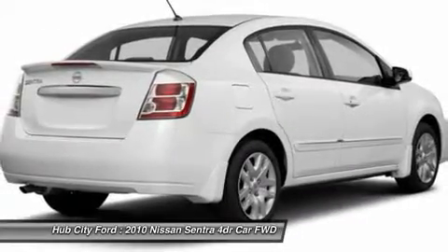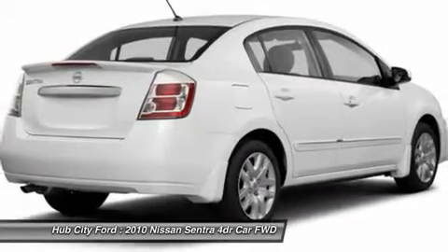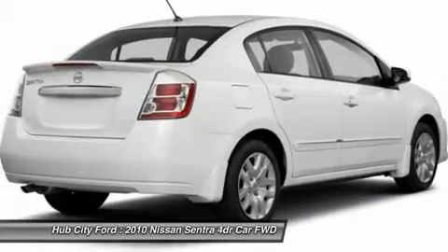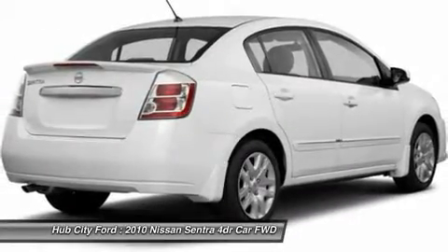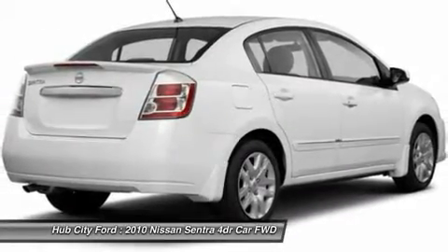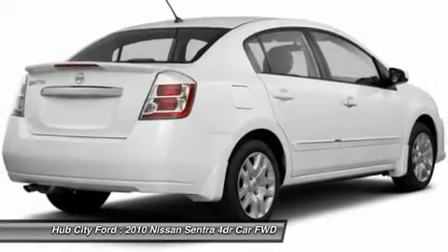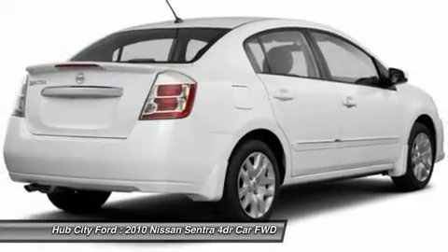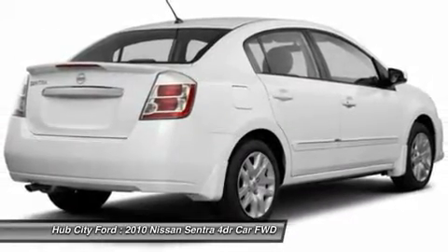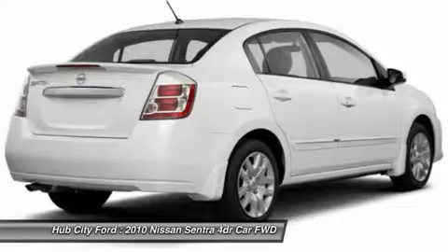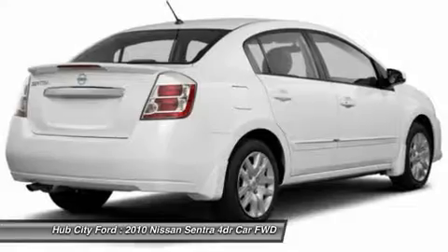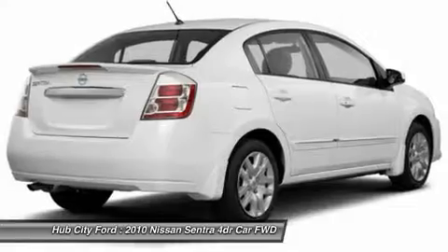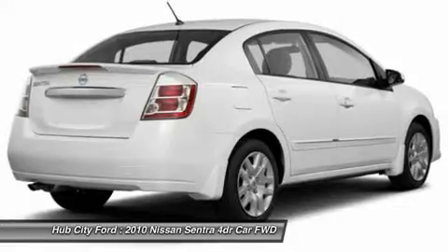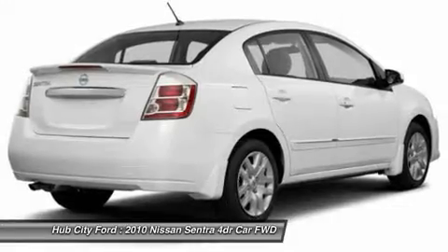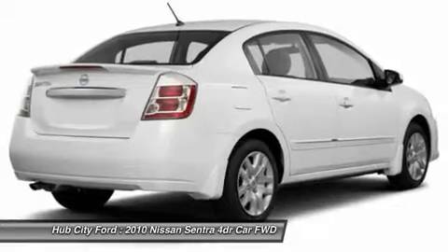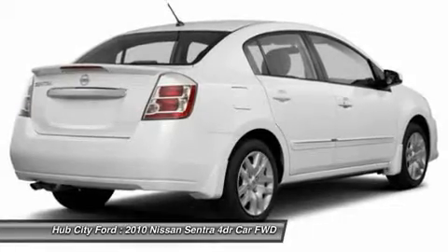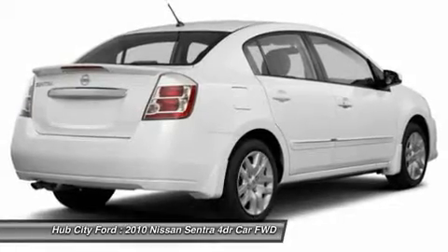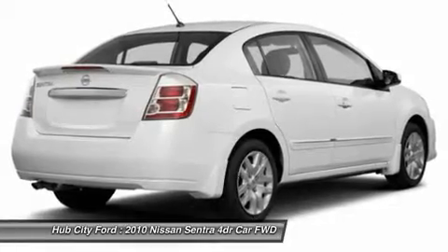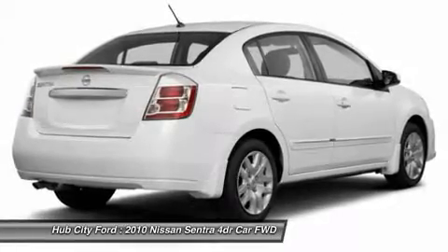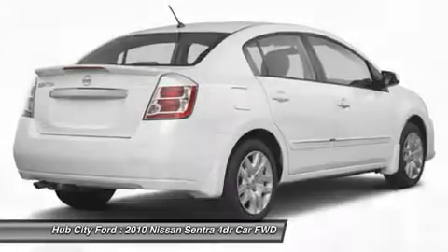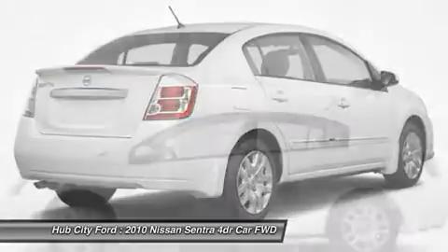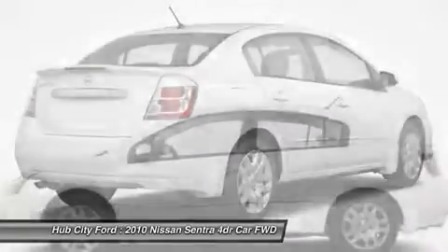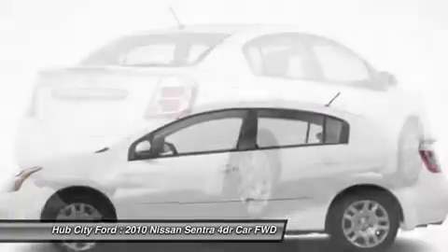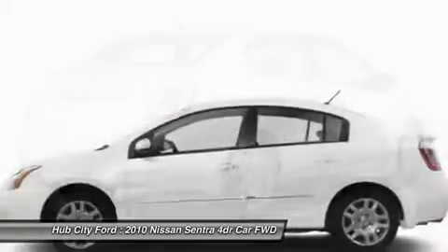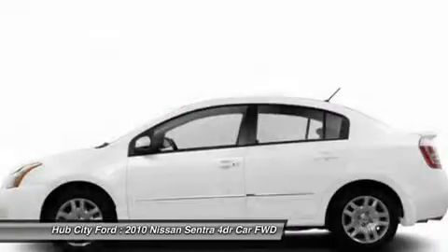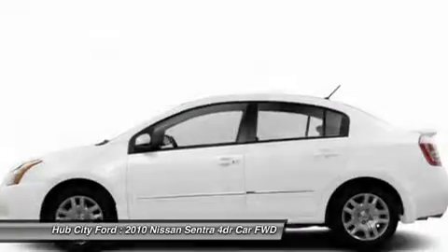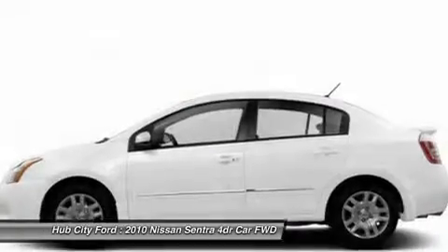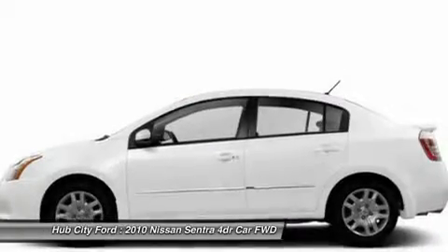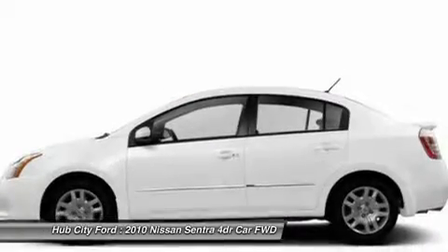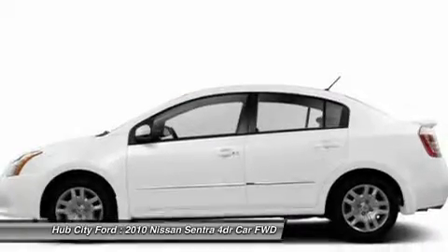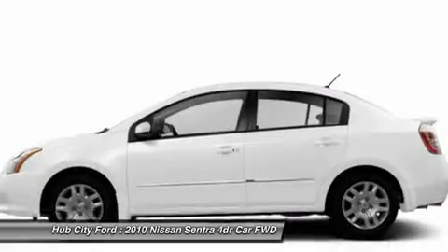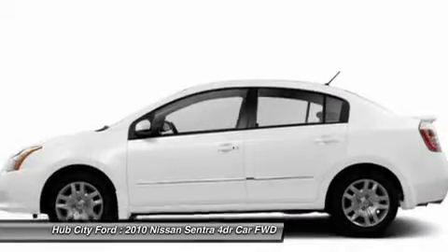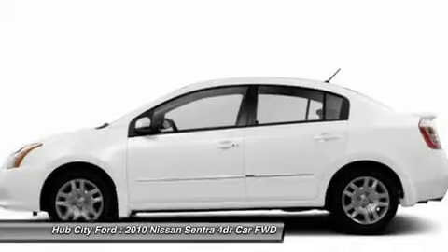FWD, child safety locks, power door locks, power windows, bucket seats.